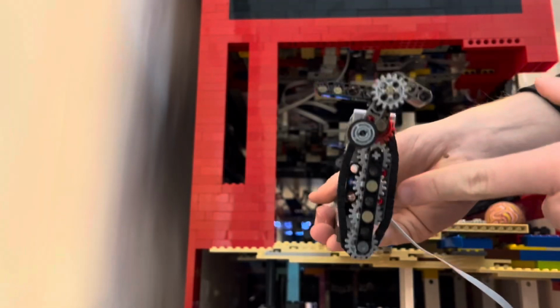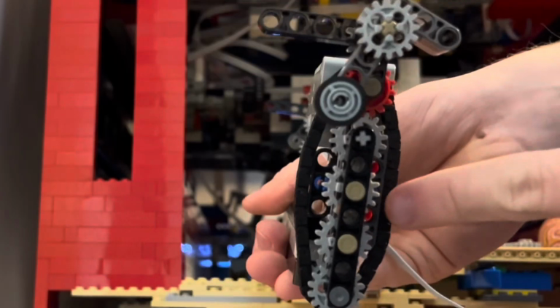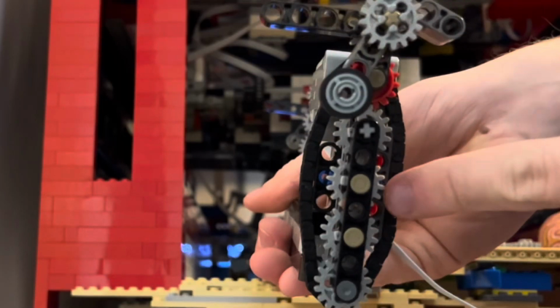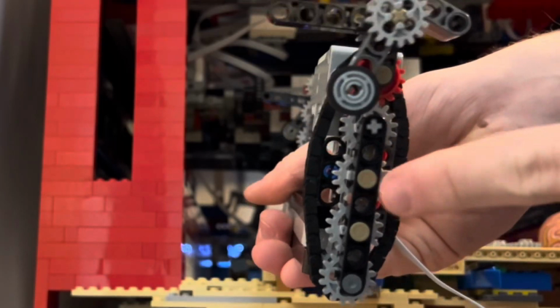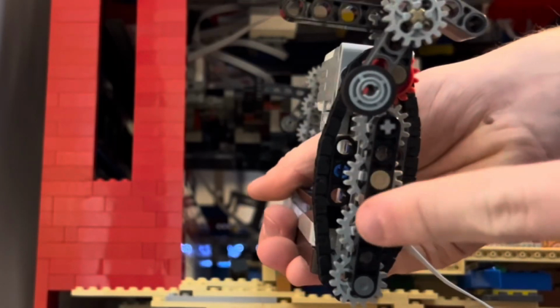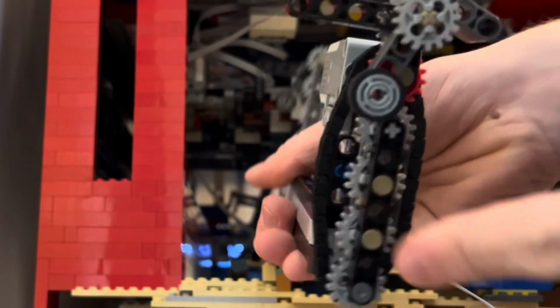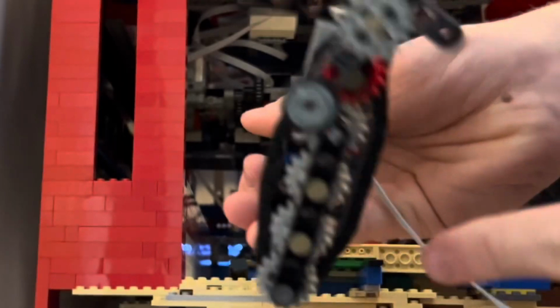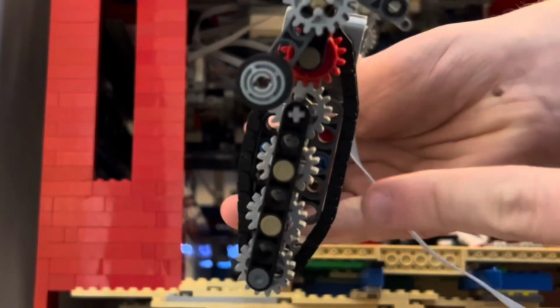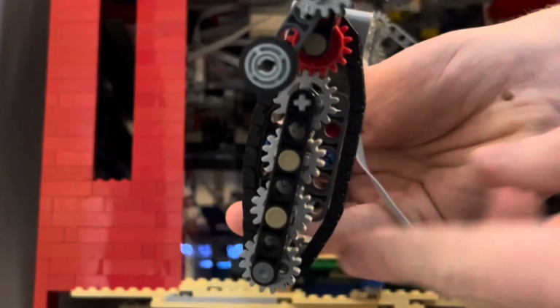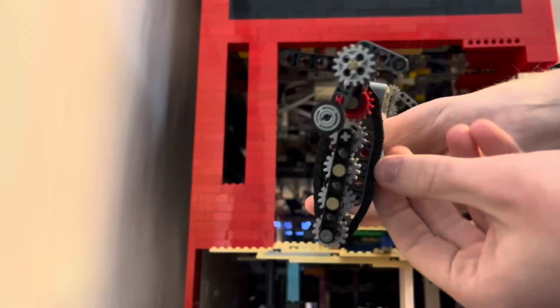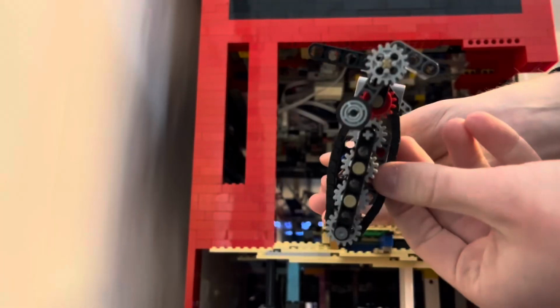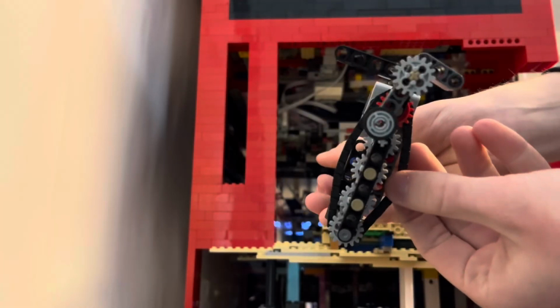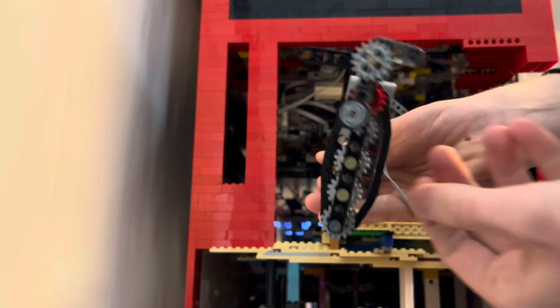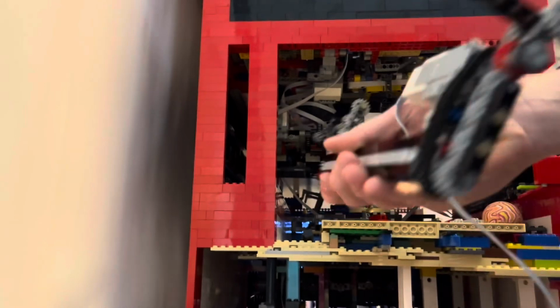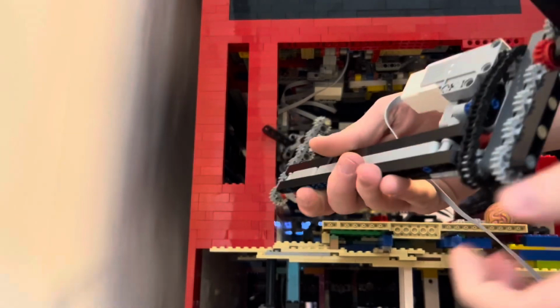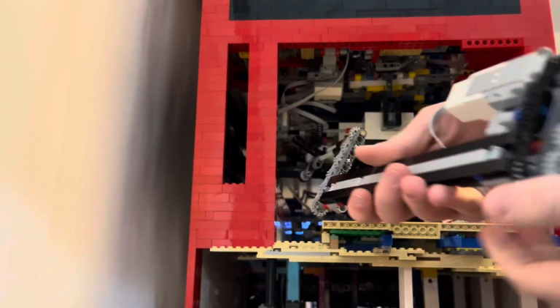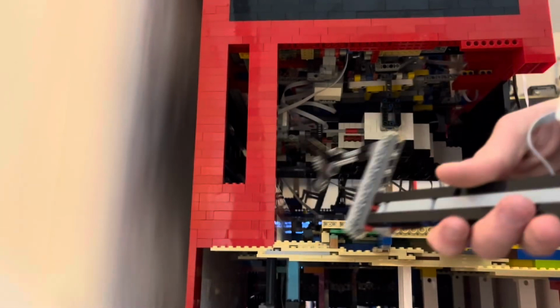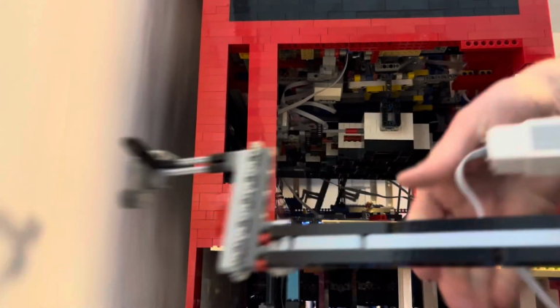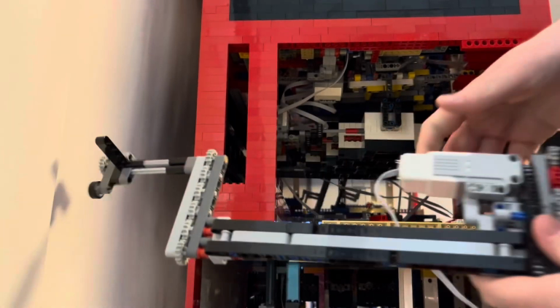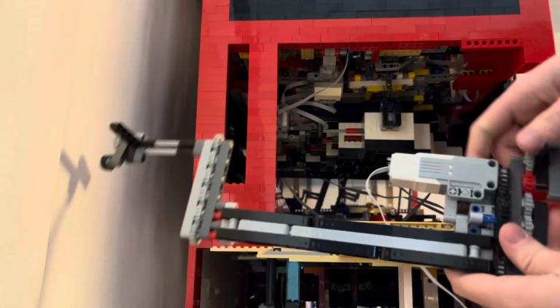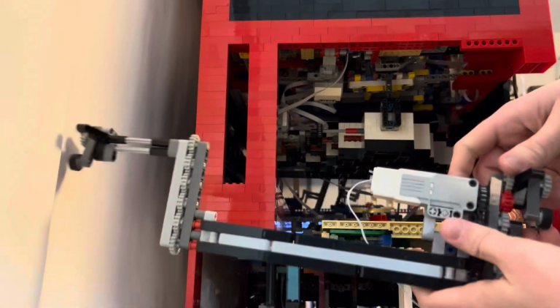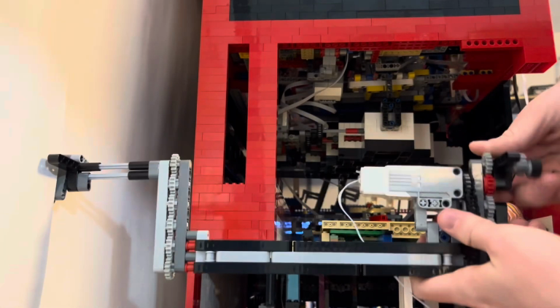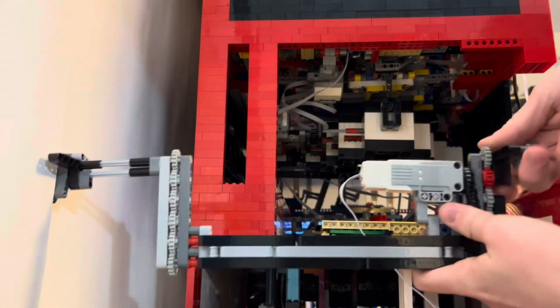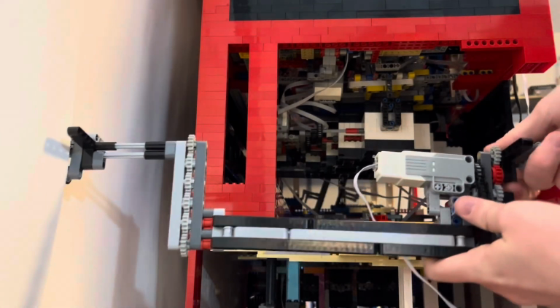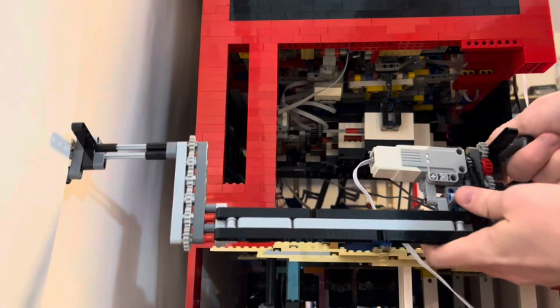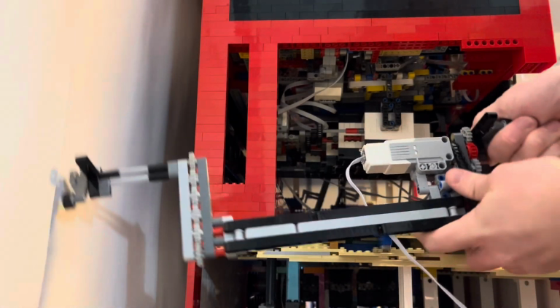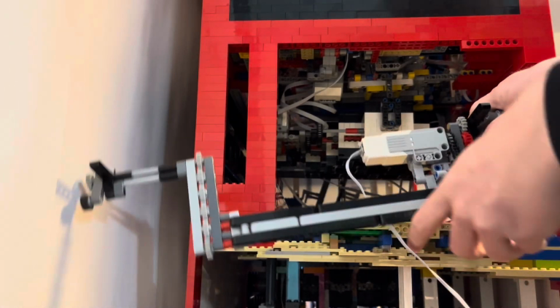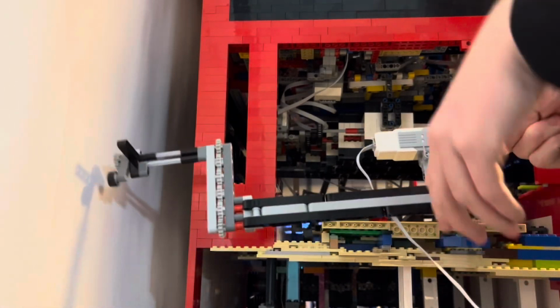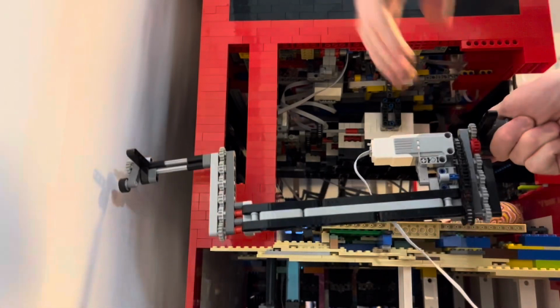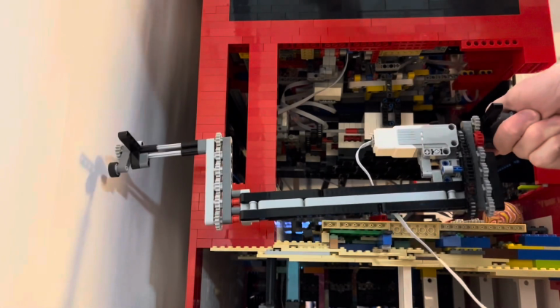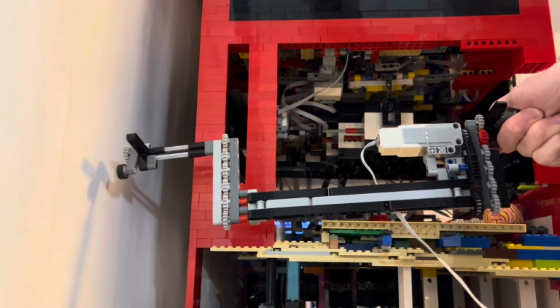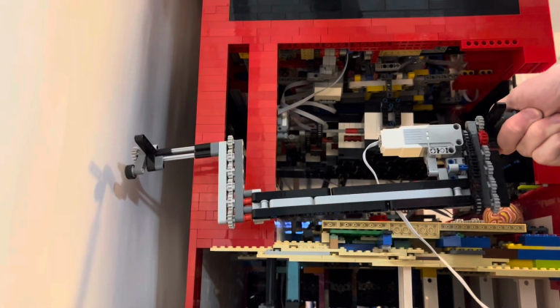Adding those two beams now makes the chain have much more tension. So if I hold this gear, now it'll lift itself up.